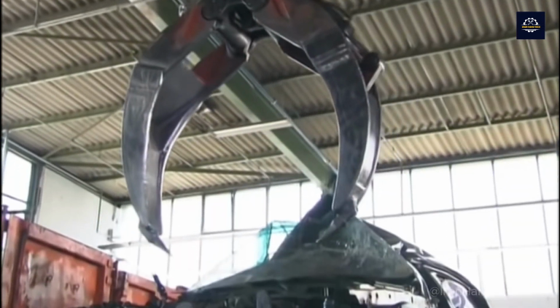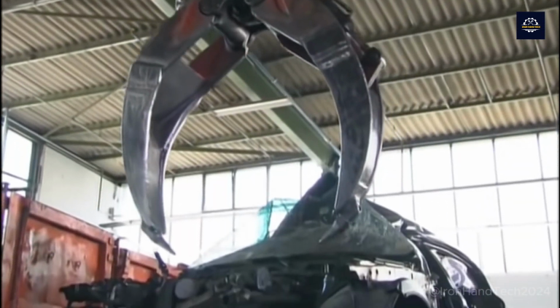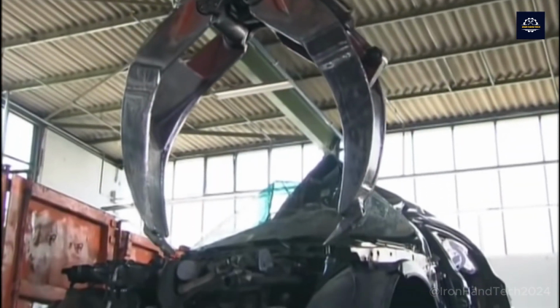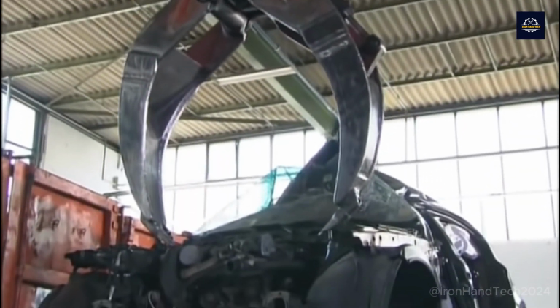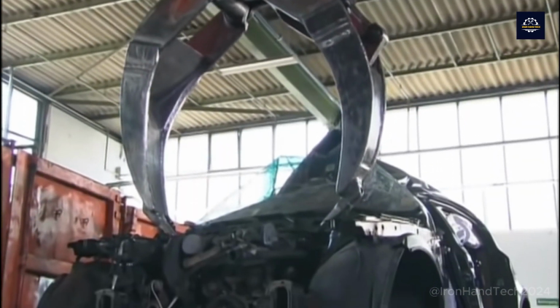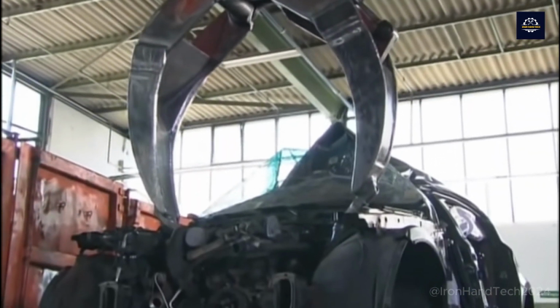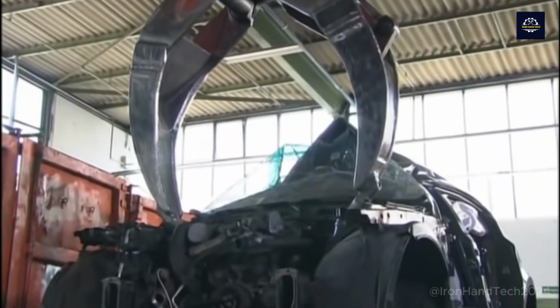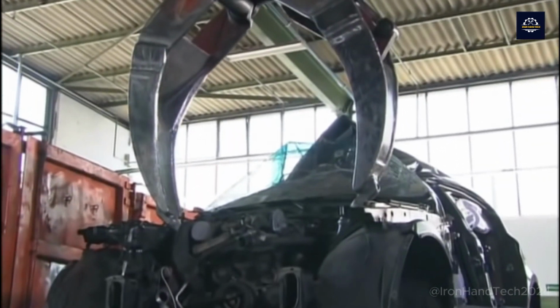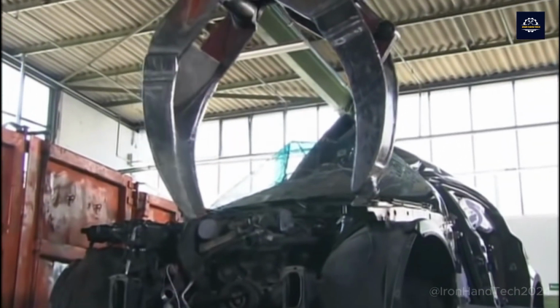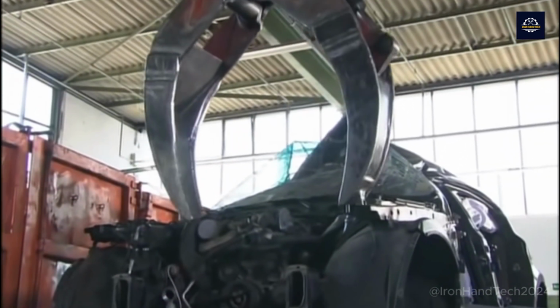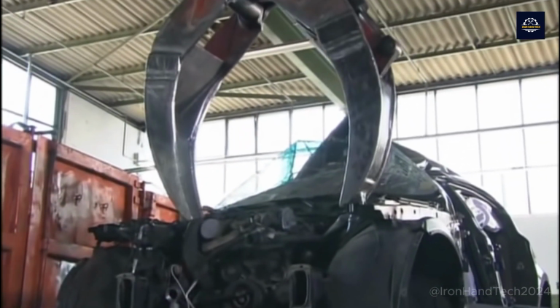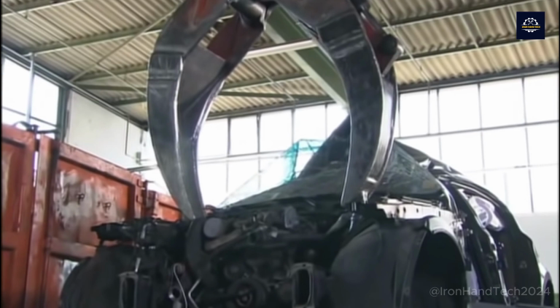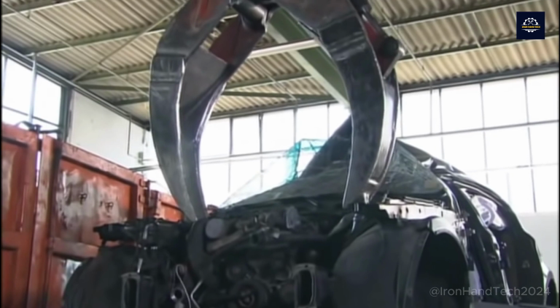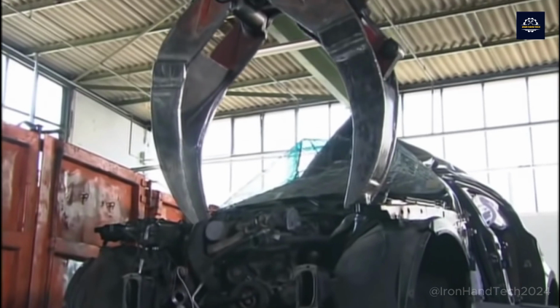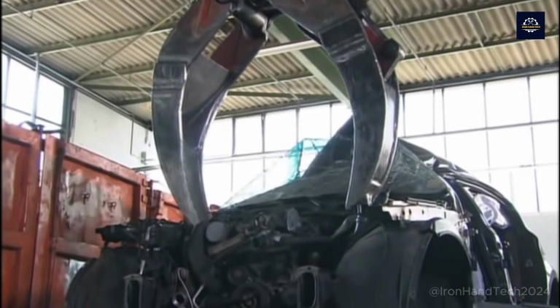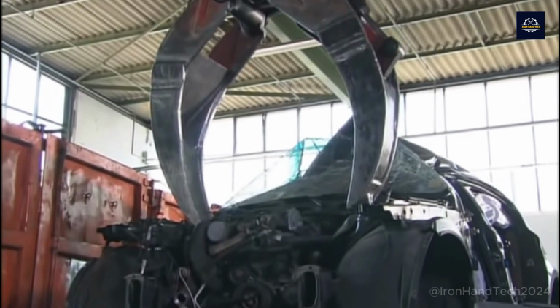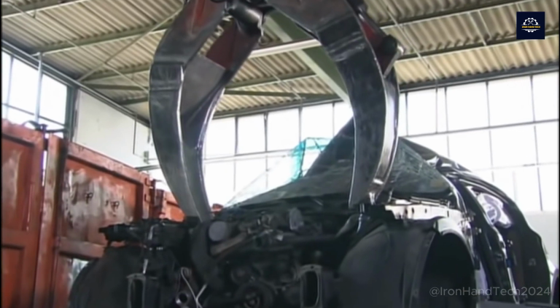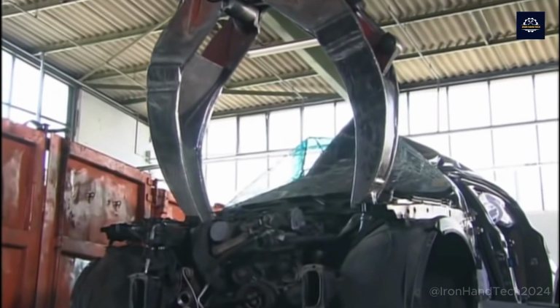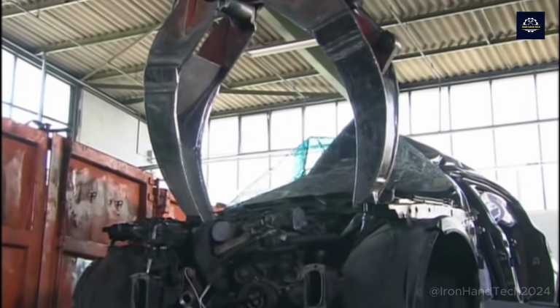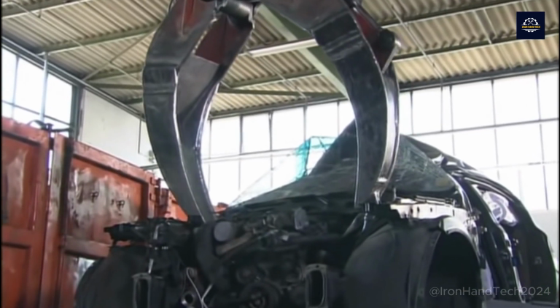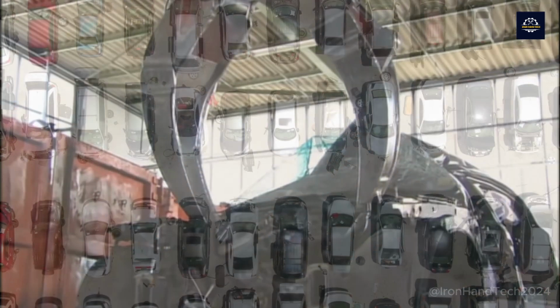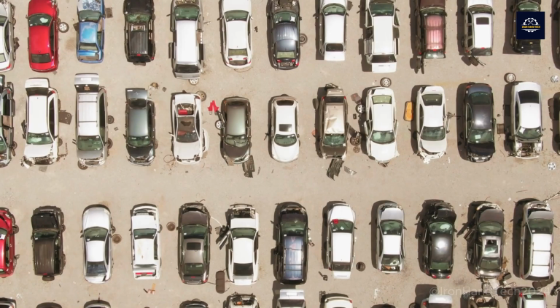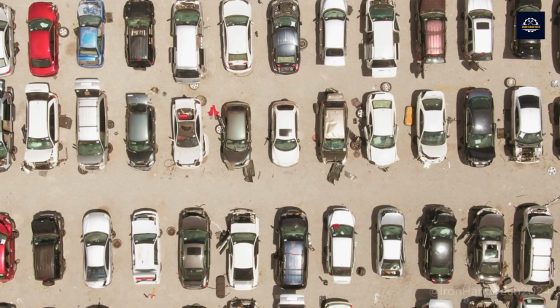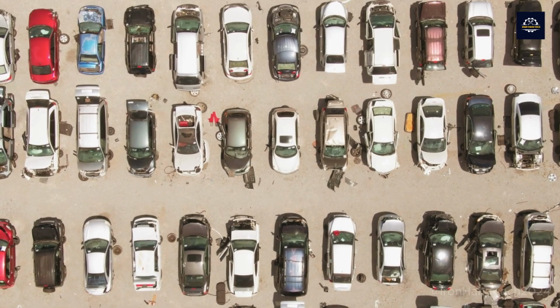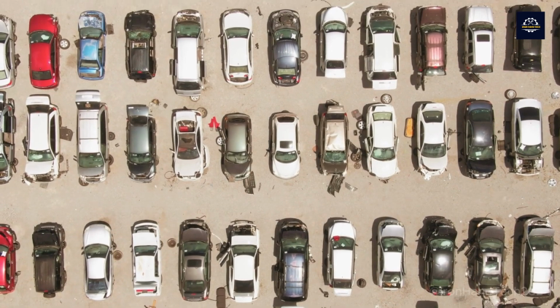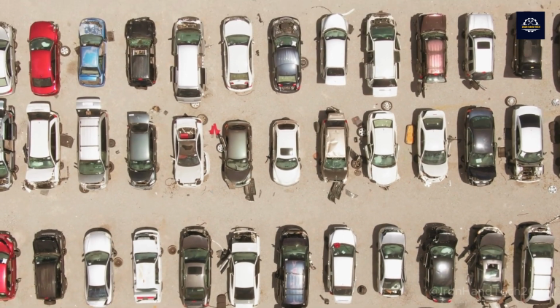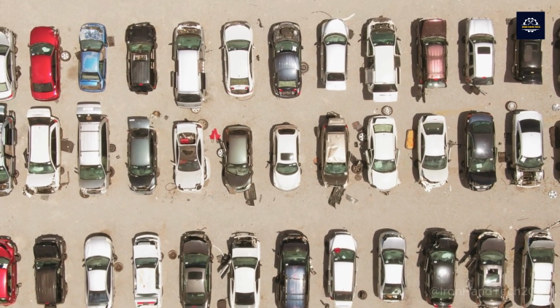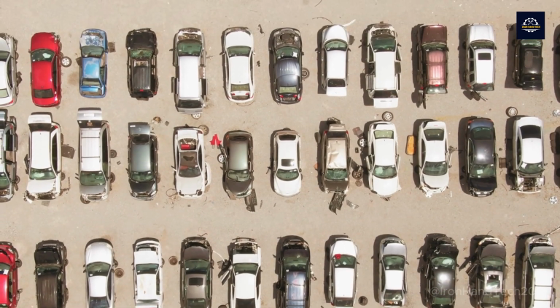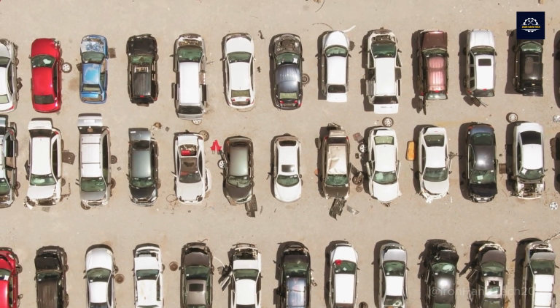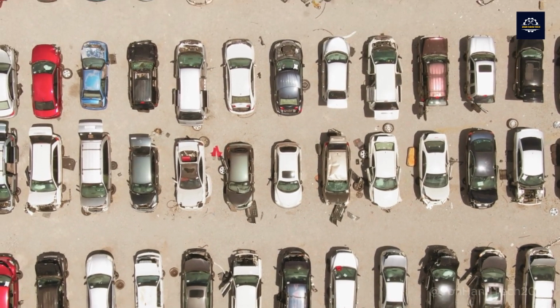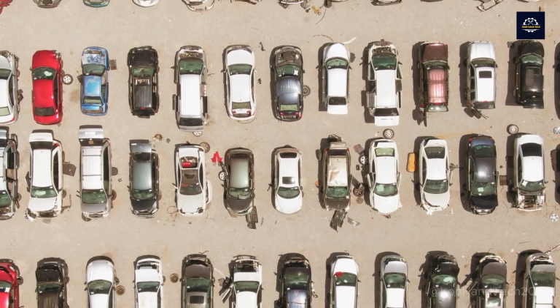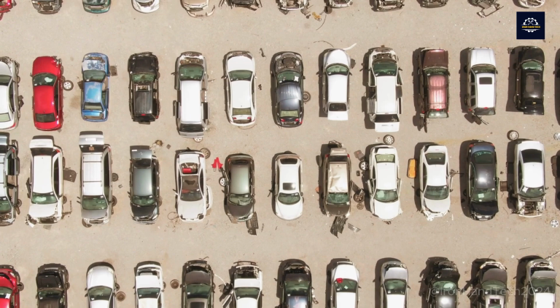And for comparison, recycling just five or six cars is enough to build a brand new steel frame house.